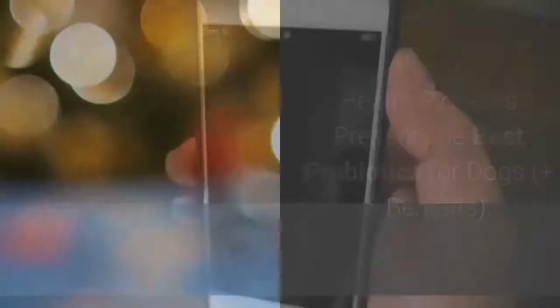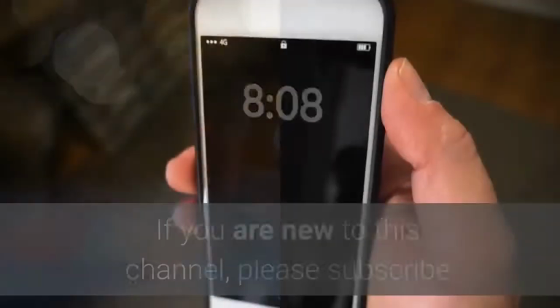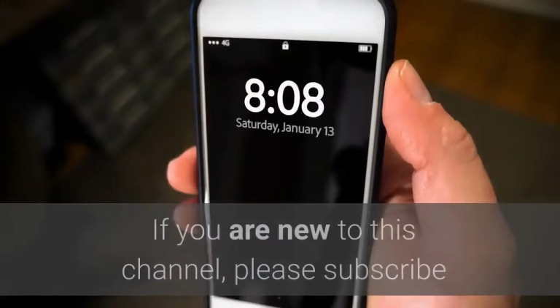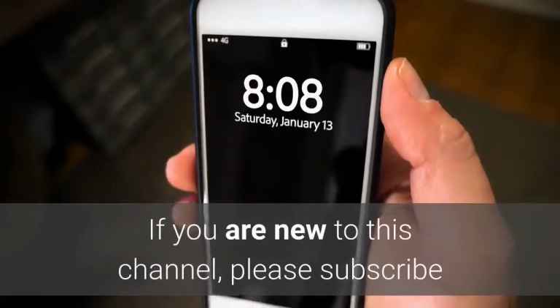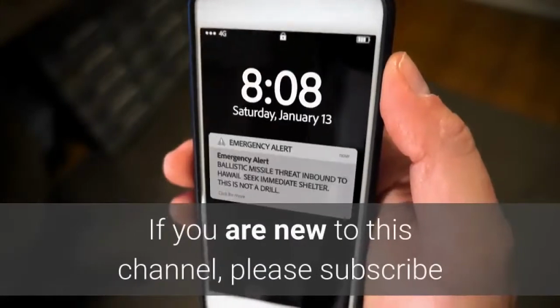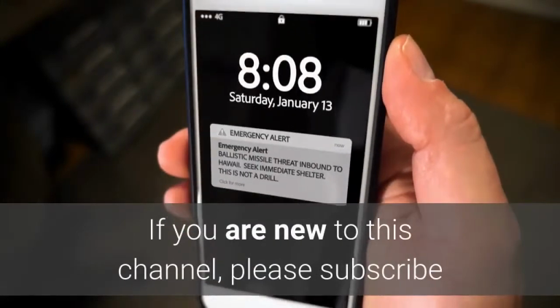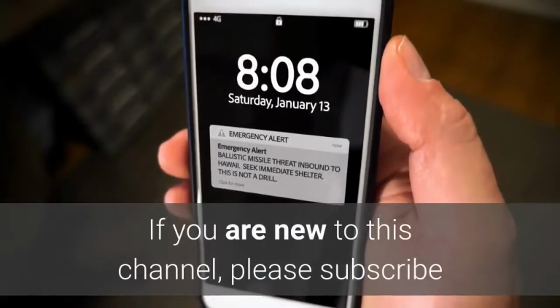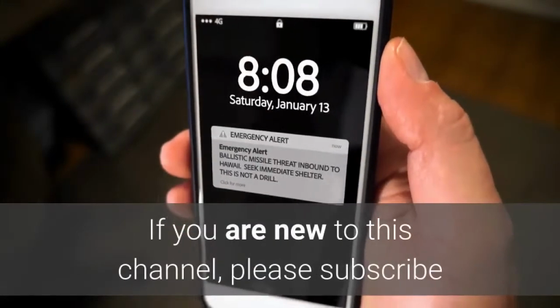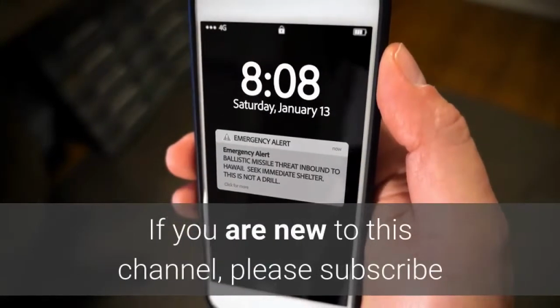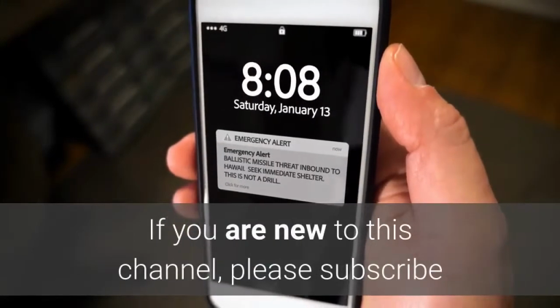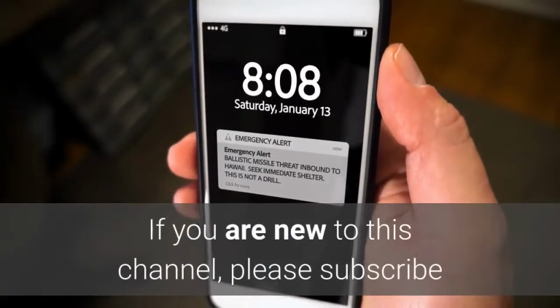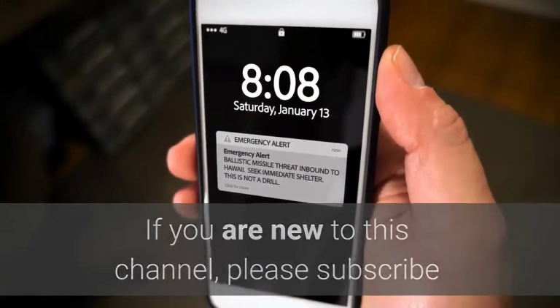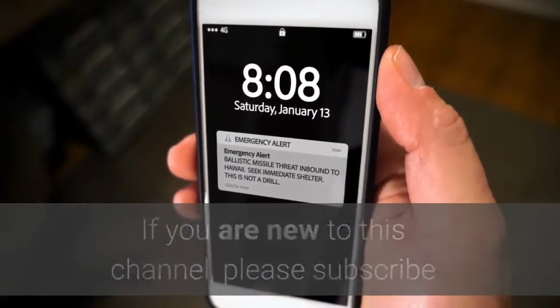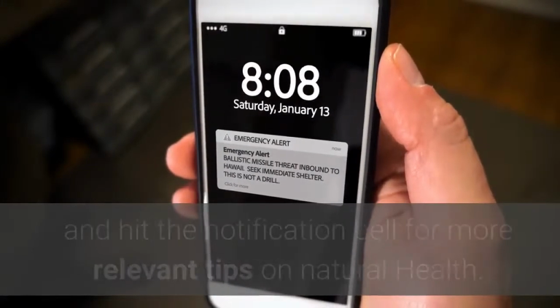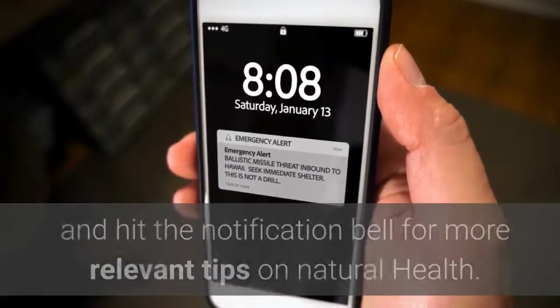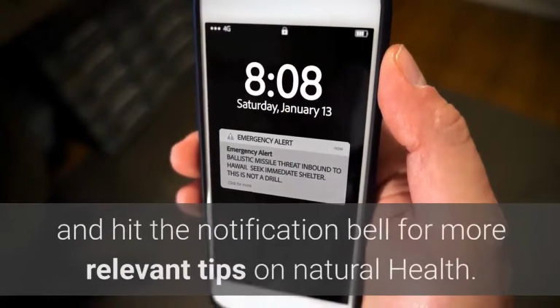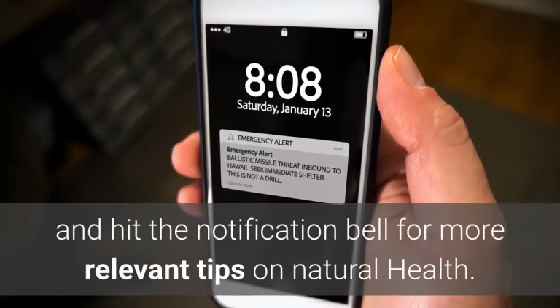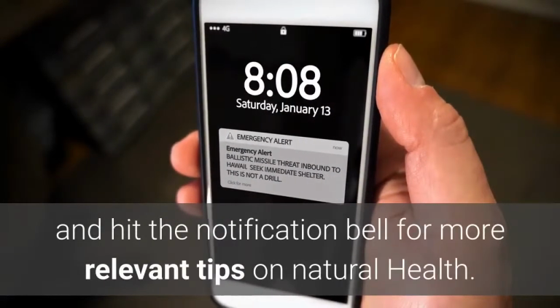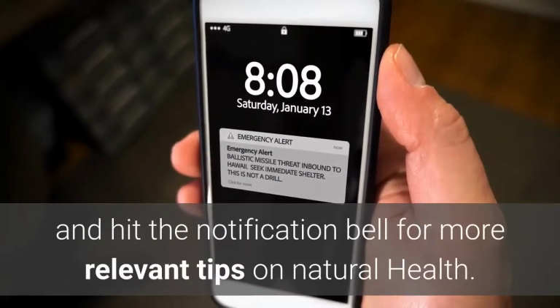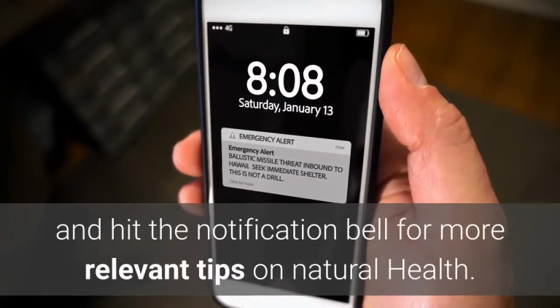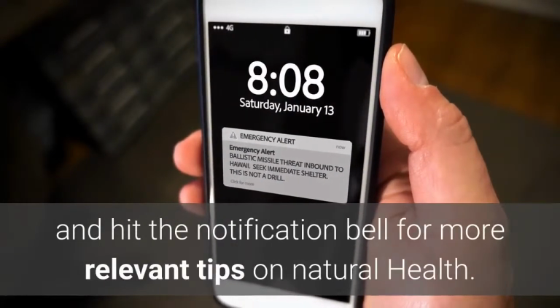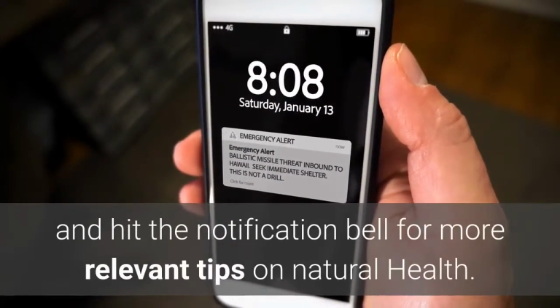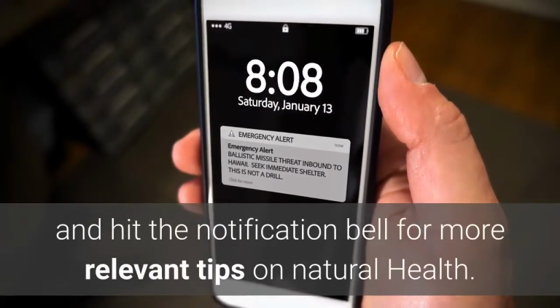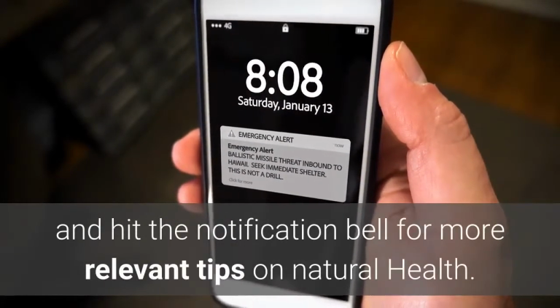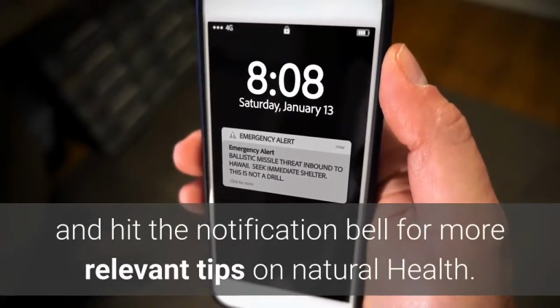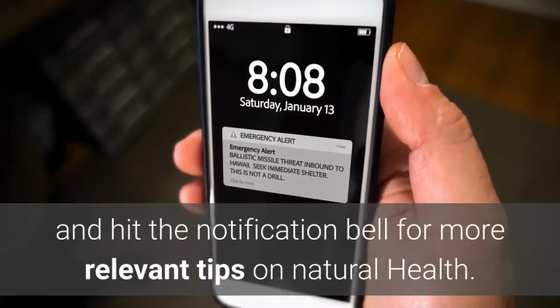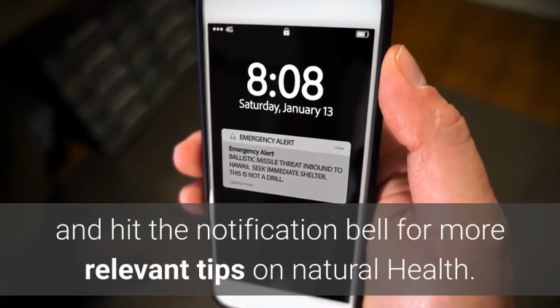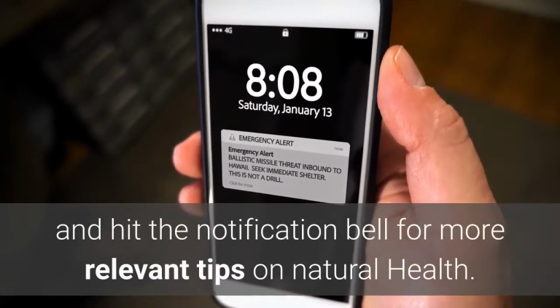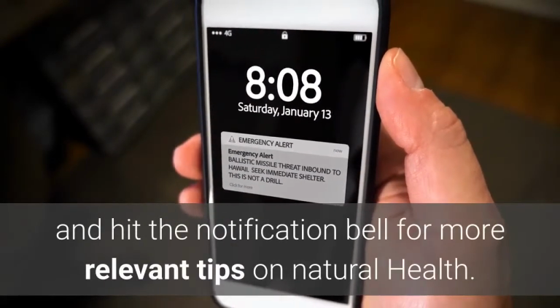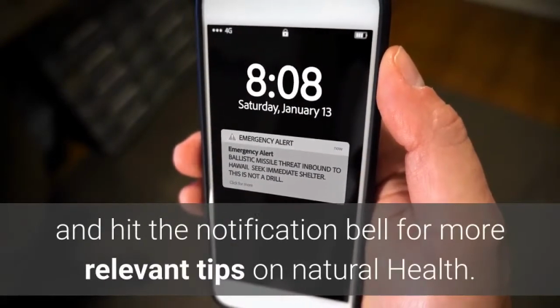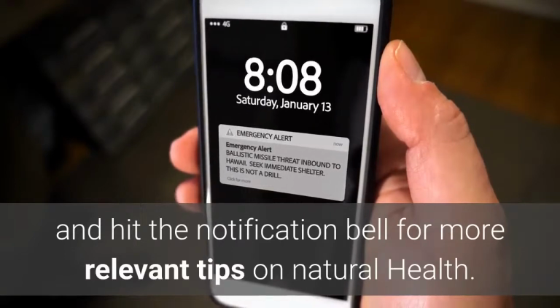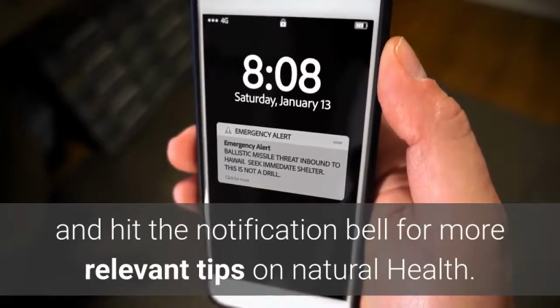If you are new to this channel, please subscribe and hit the notification bell for more relevant tips on natural health.